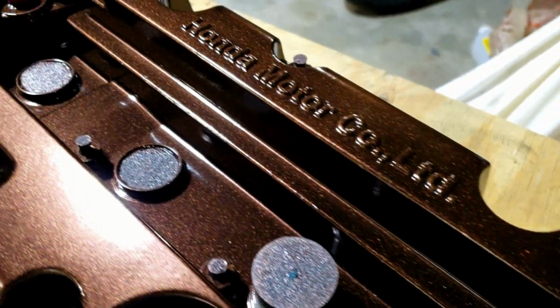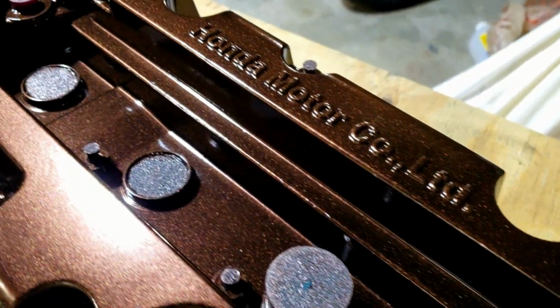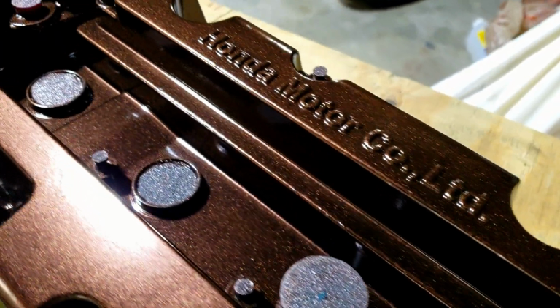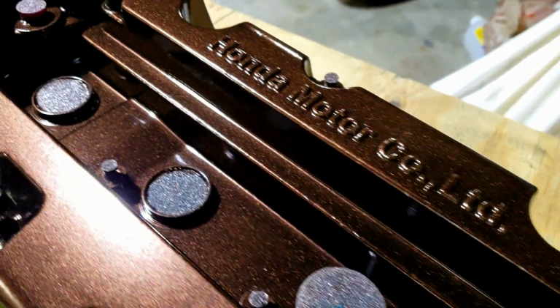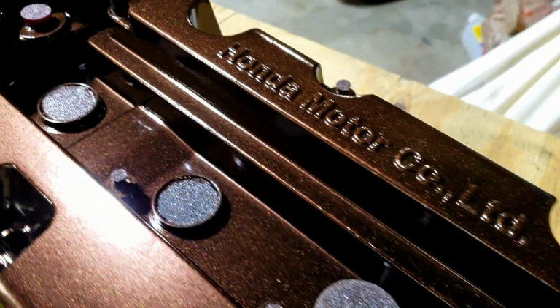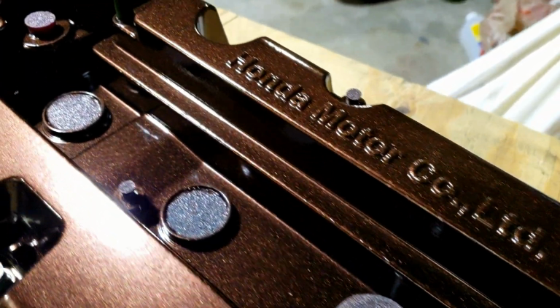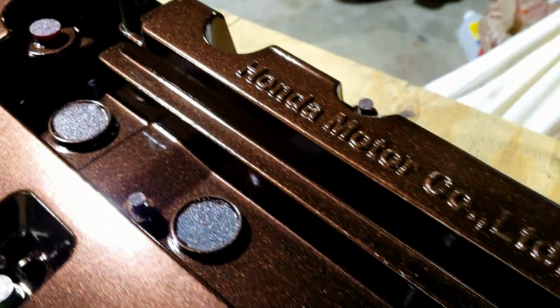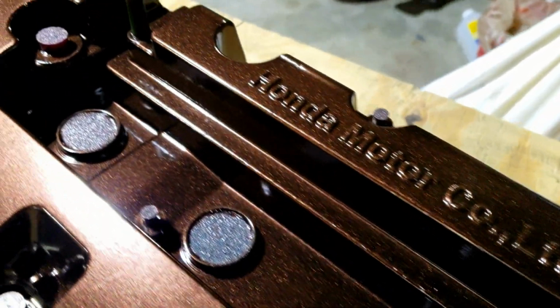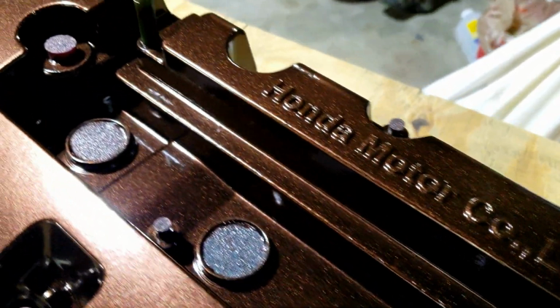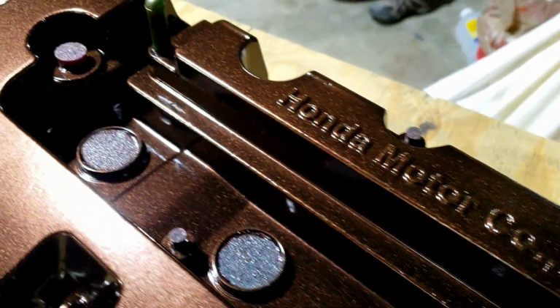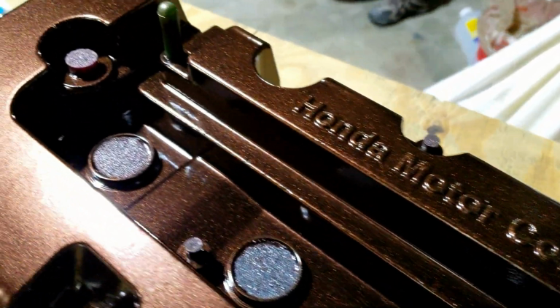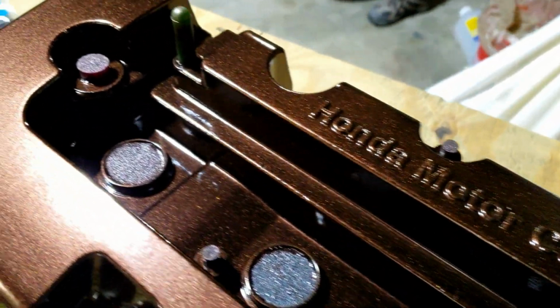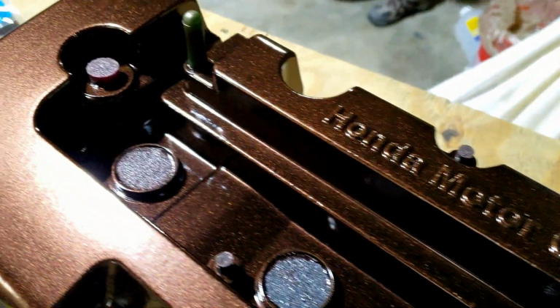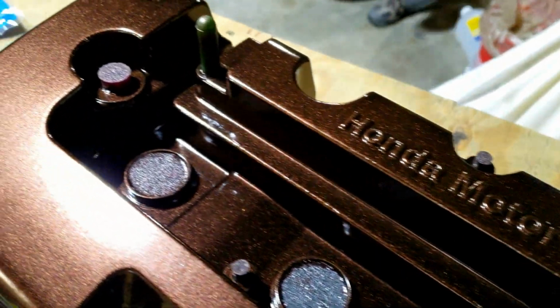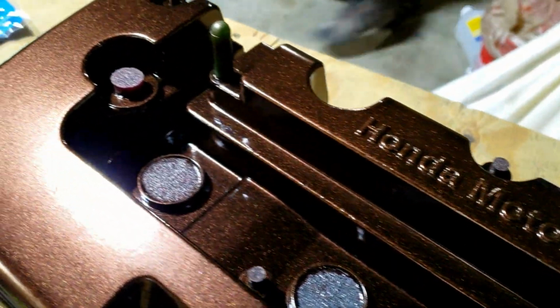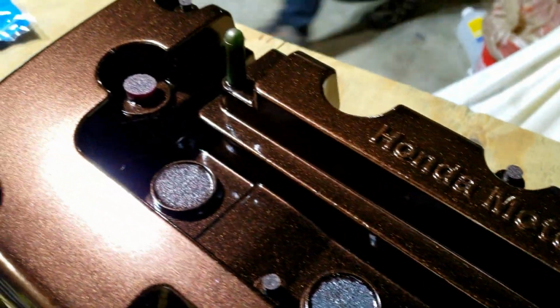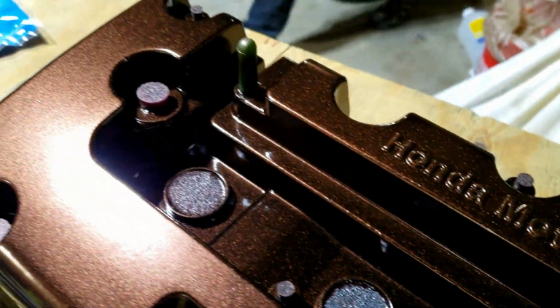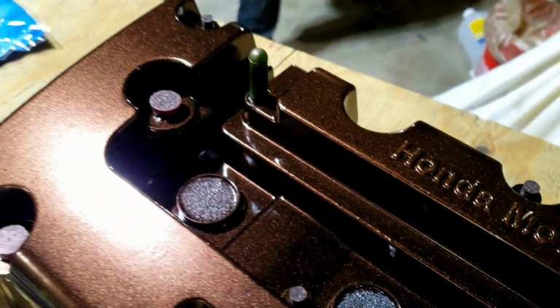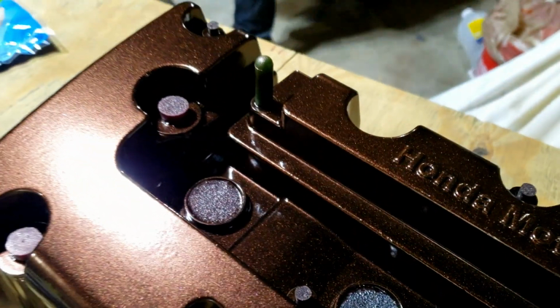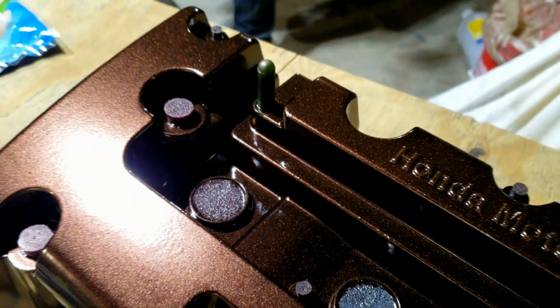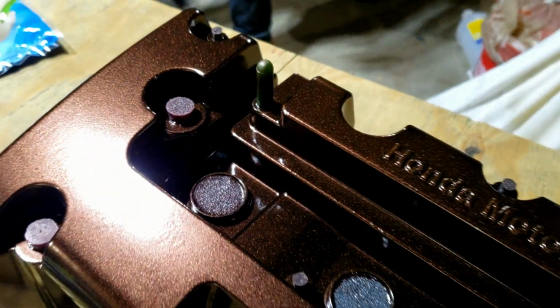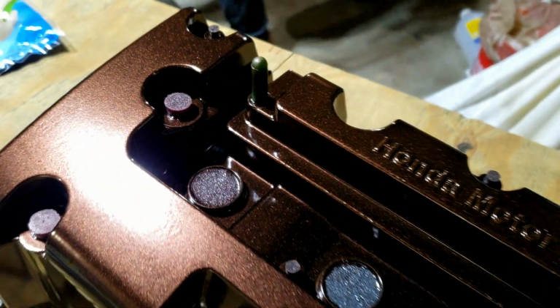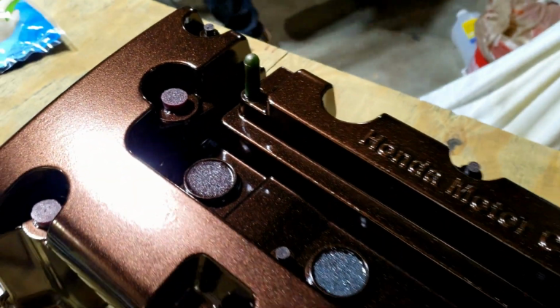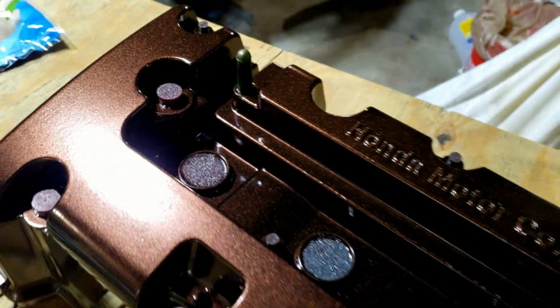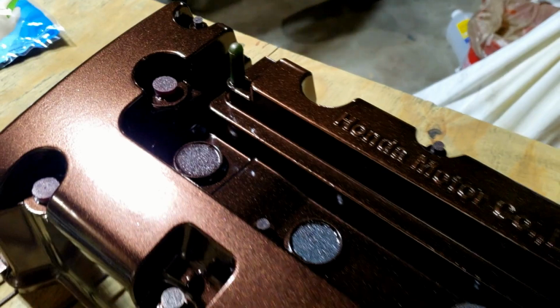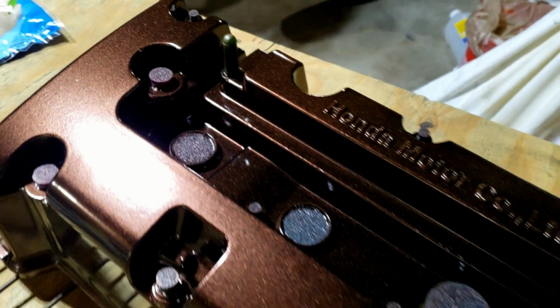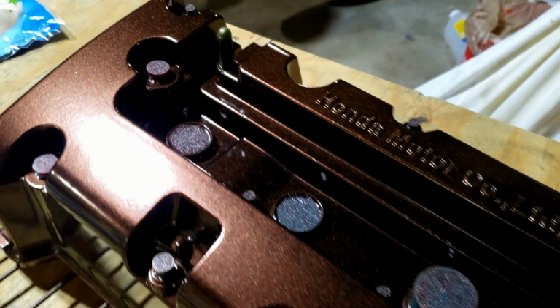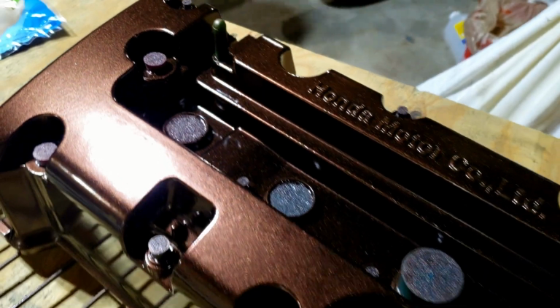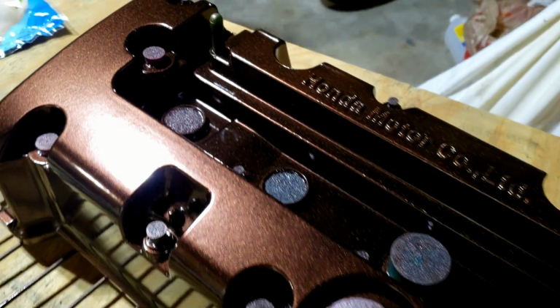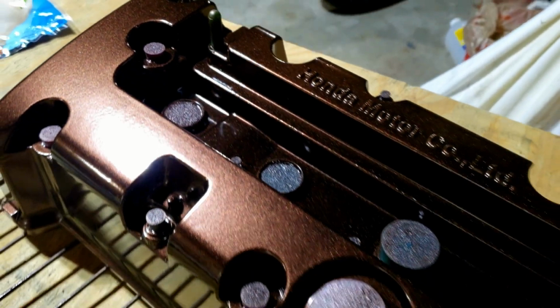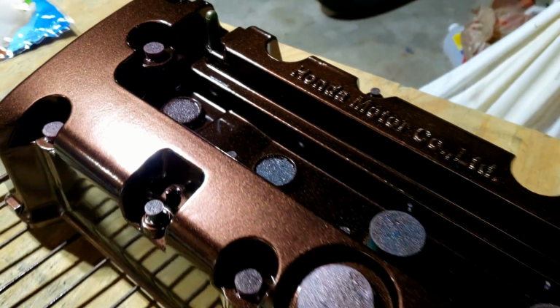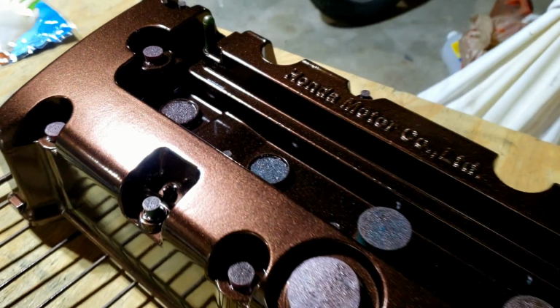Last time I powder coated my valve cover and then disappeared. This time we're installing the cylinder head.